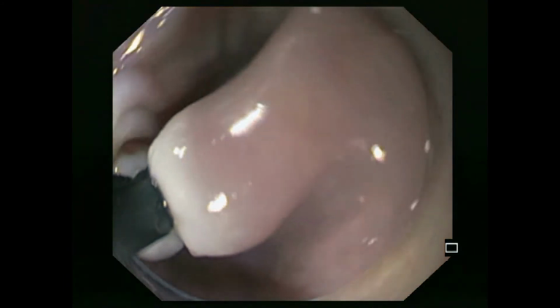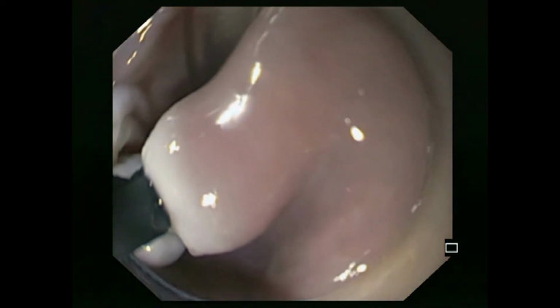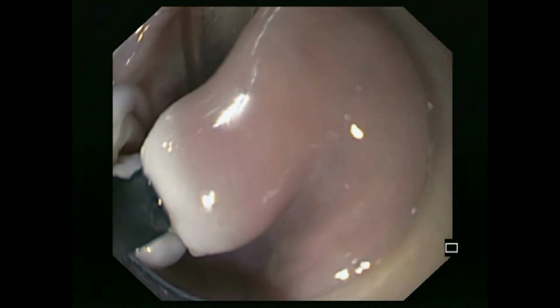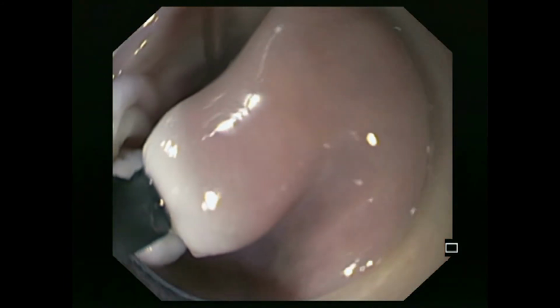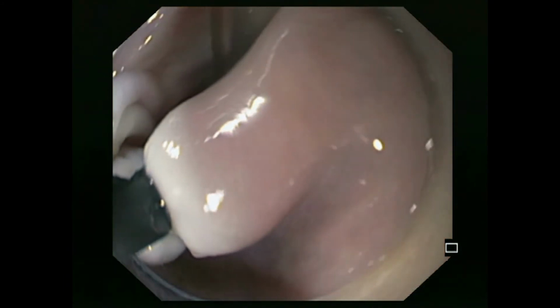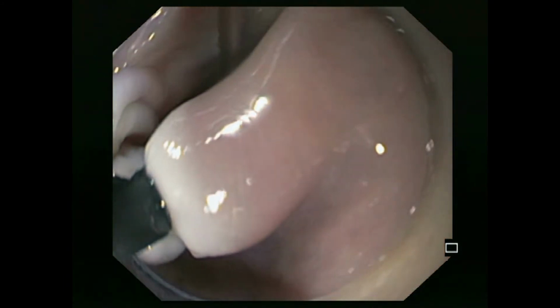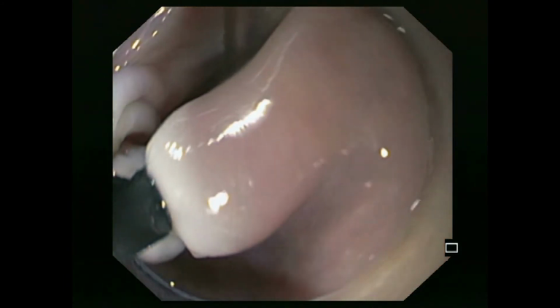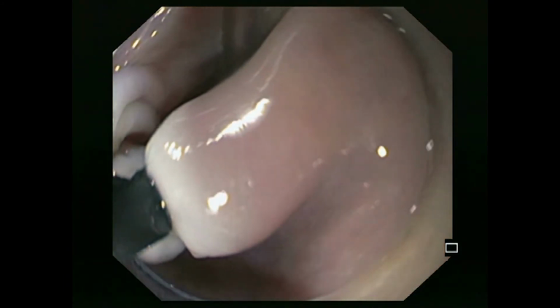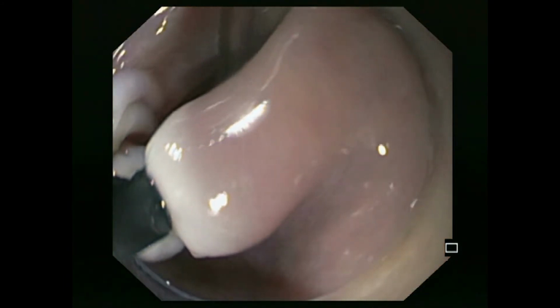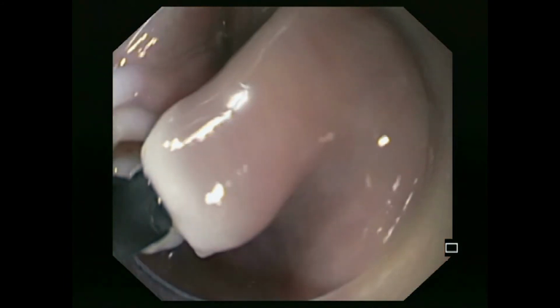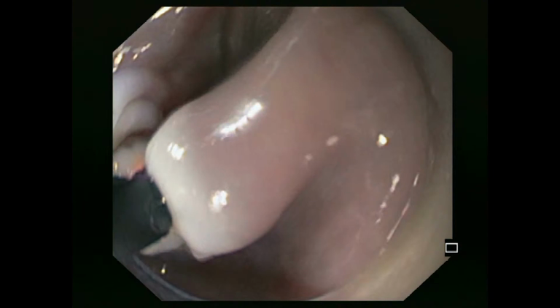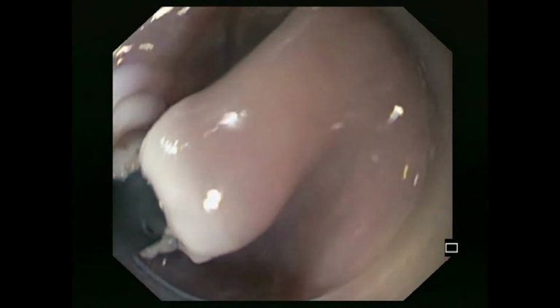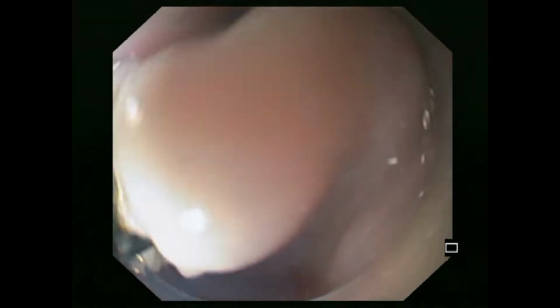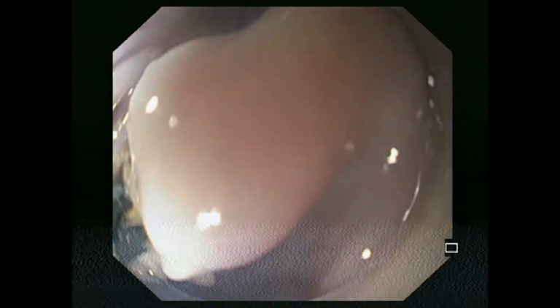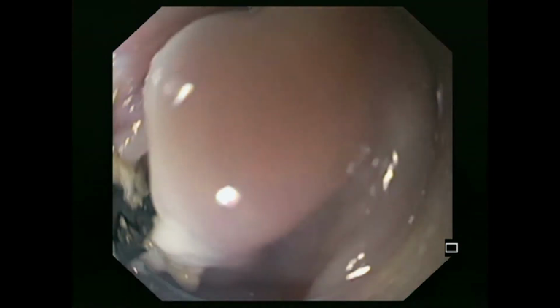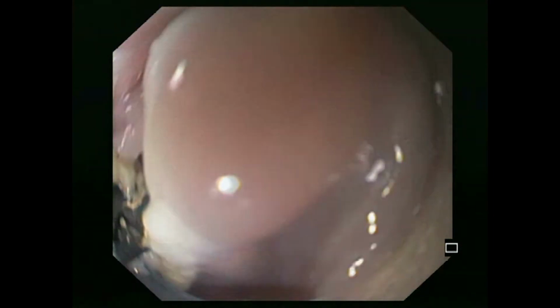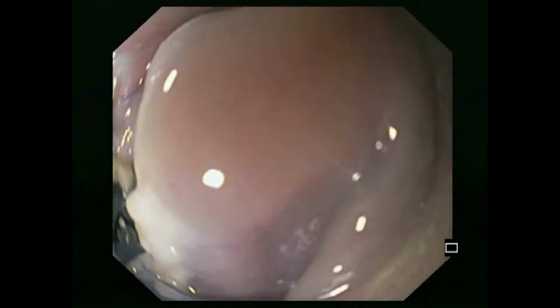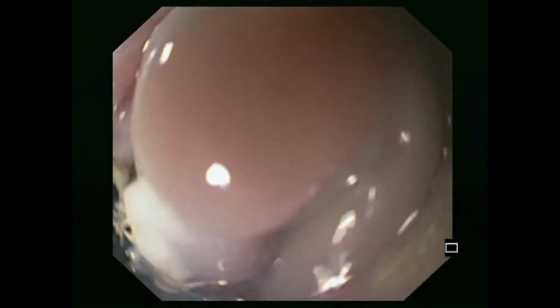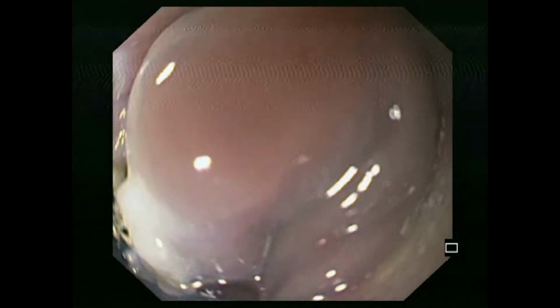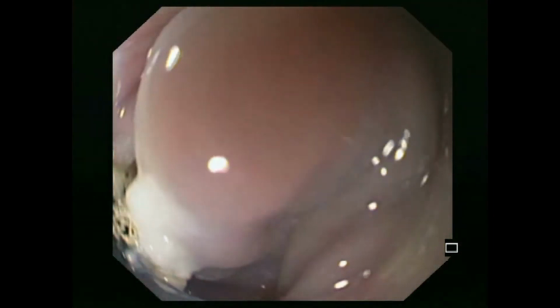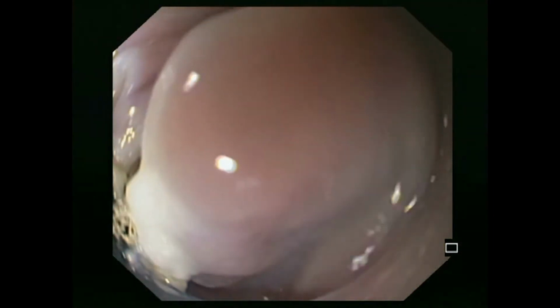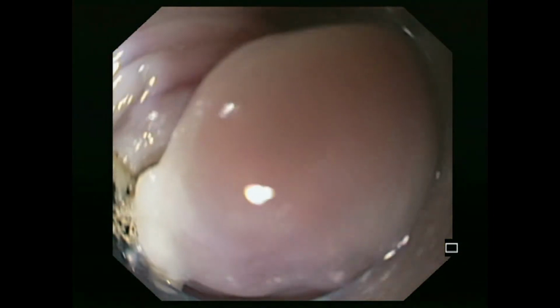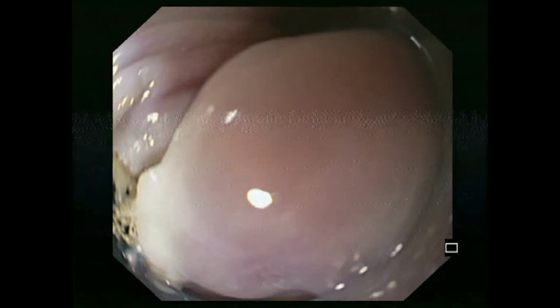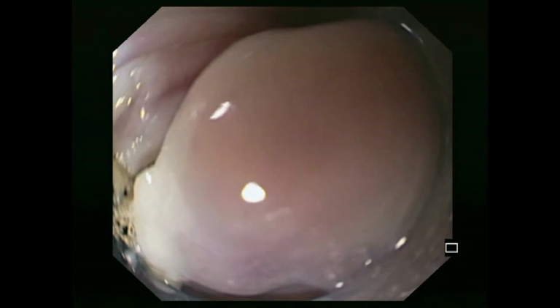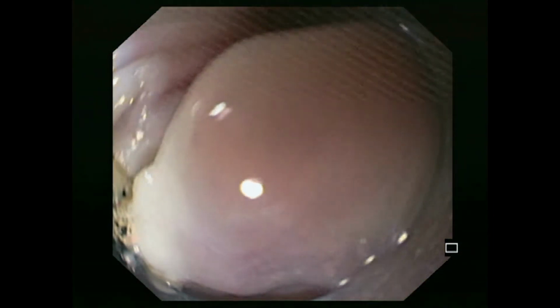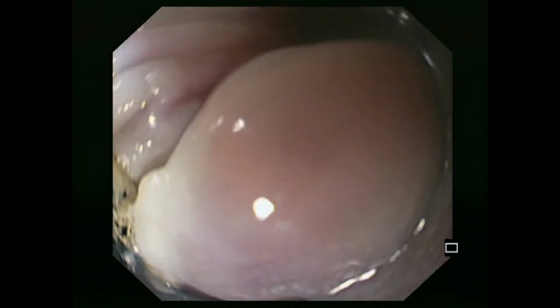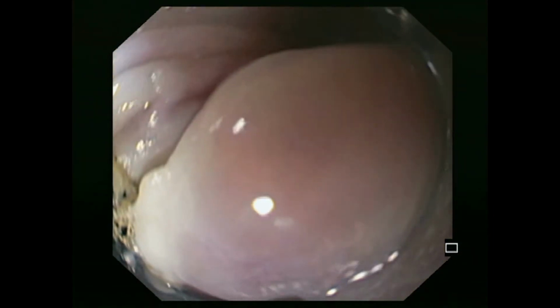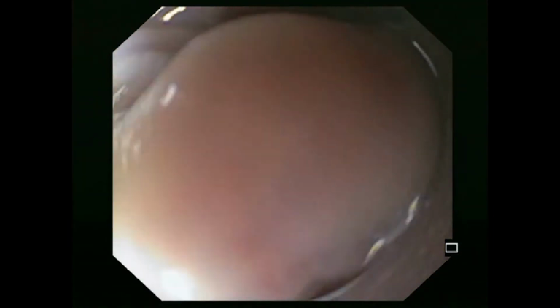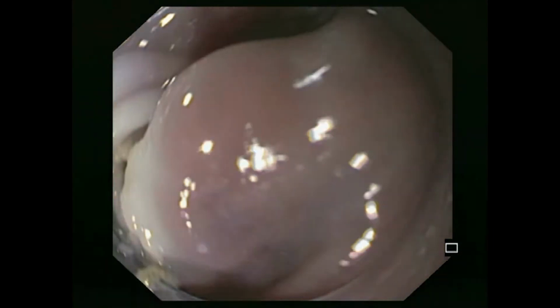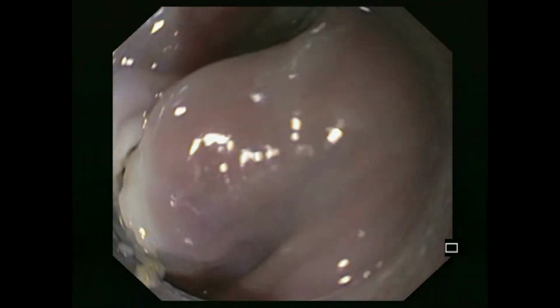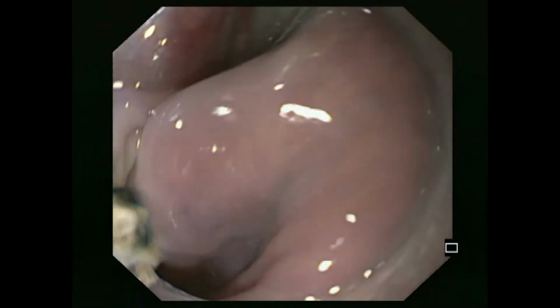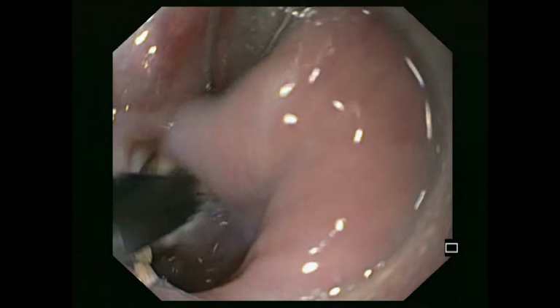After the initial incision, the clutch cutter is positioned in the incision area and further transection of the diverticular septum is carried out.